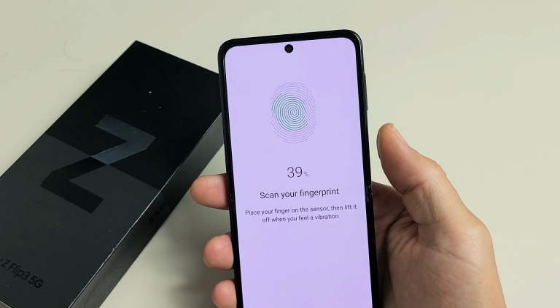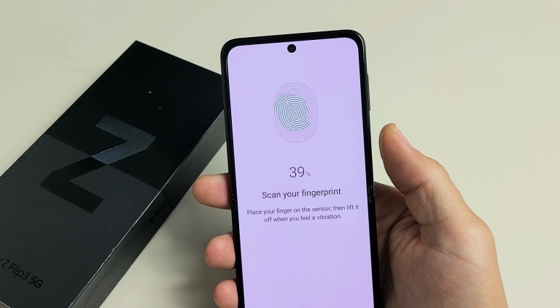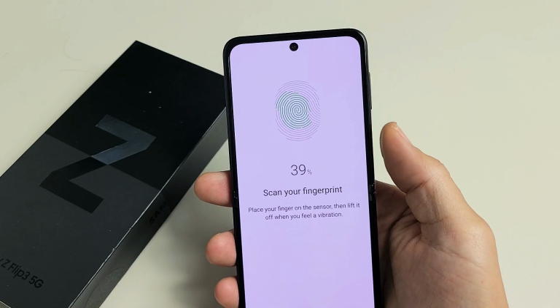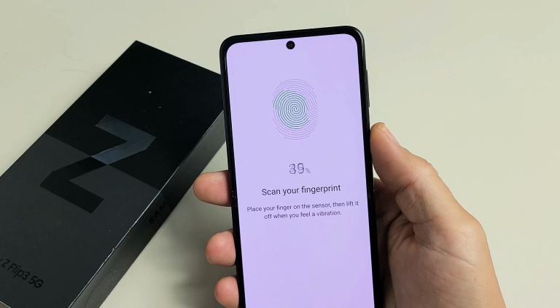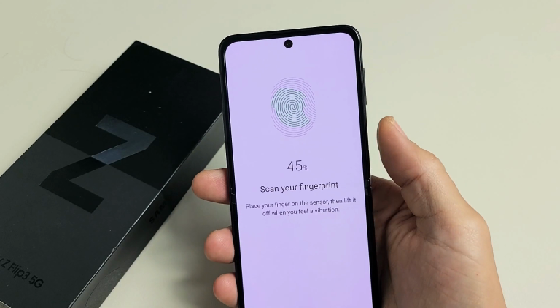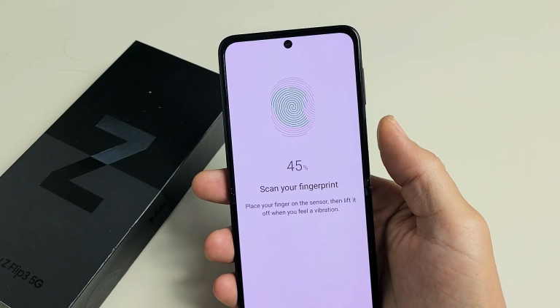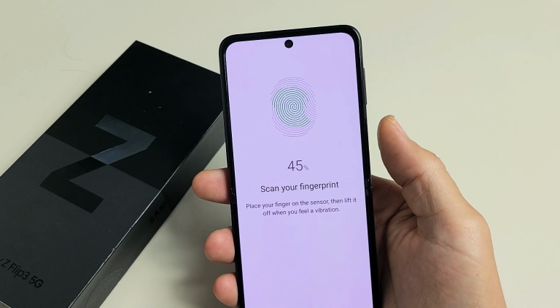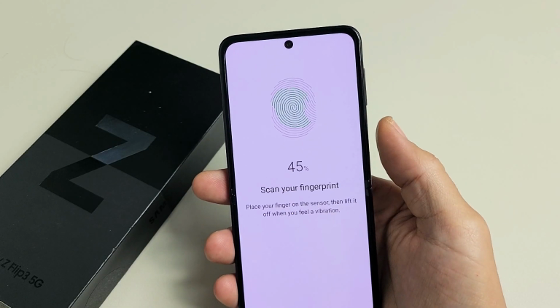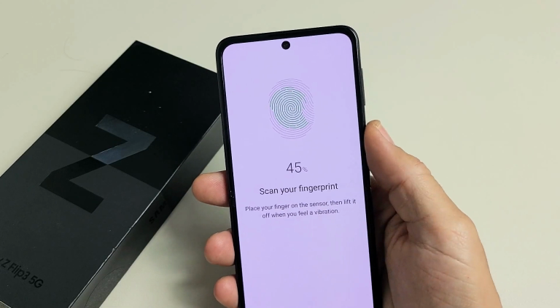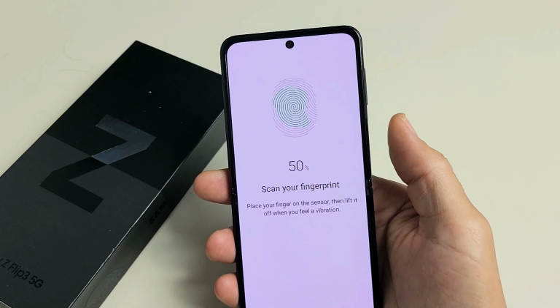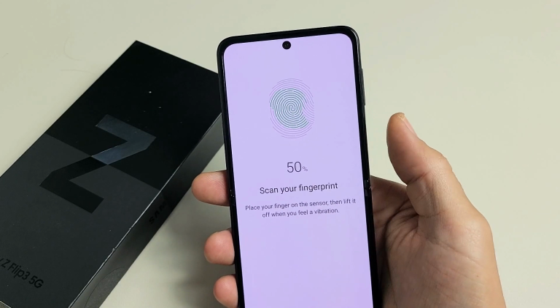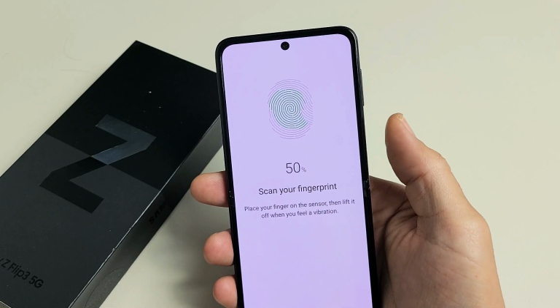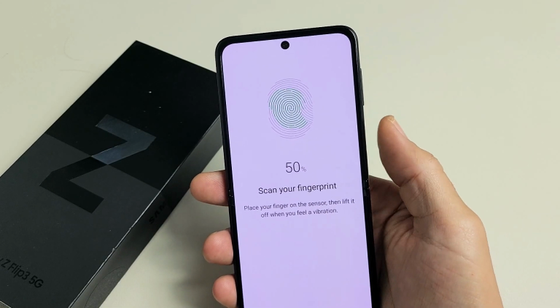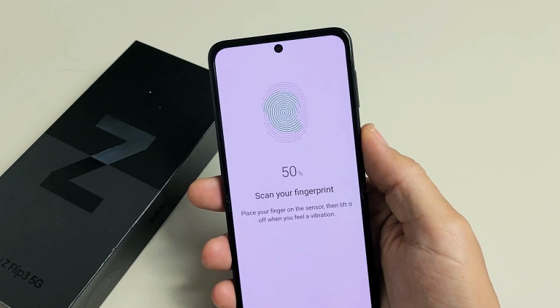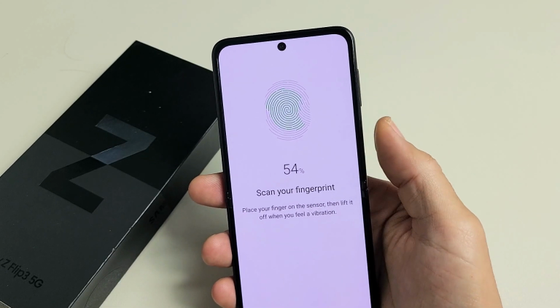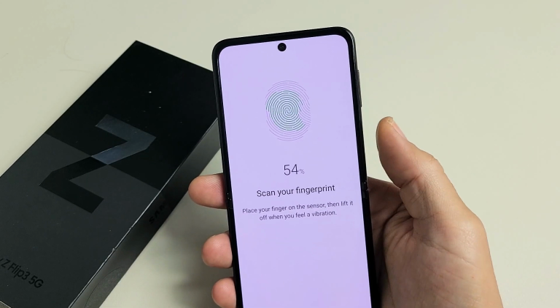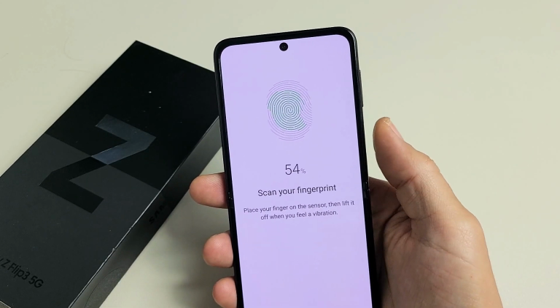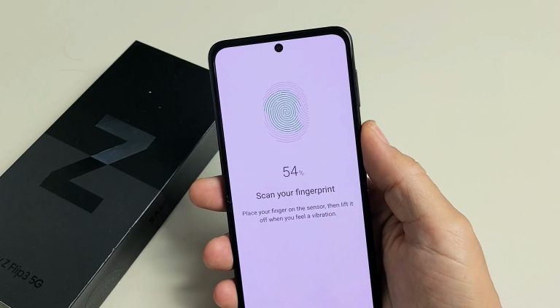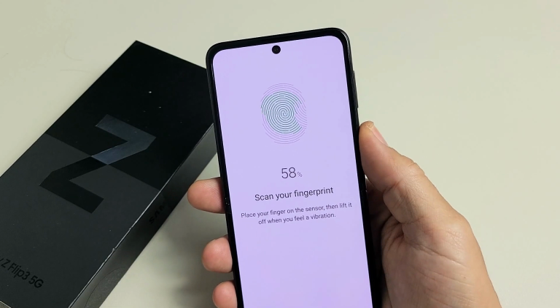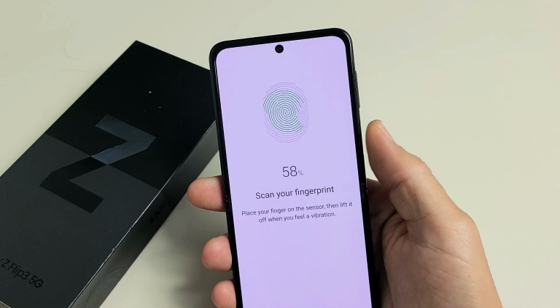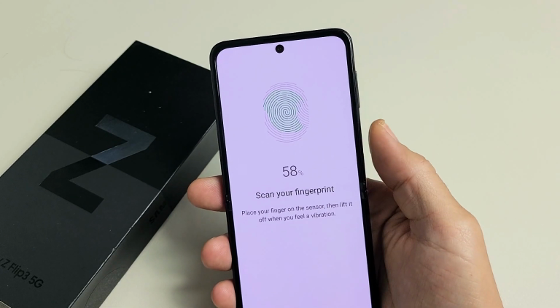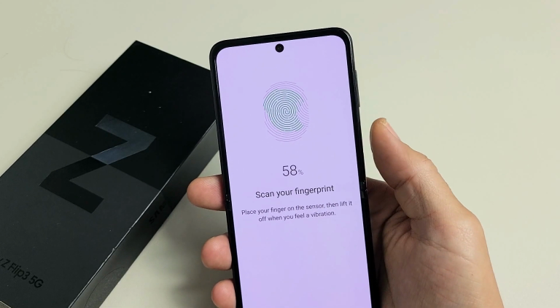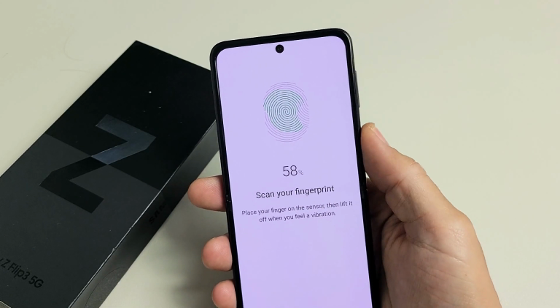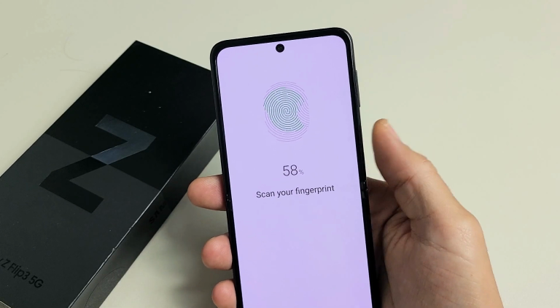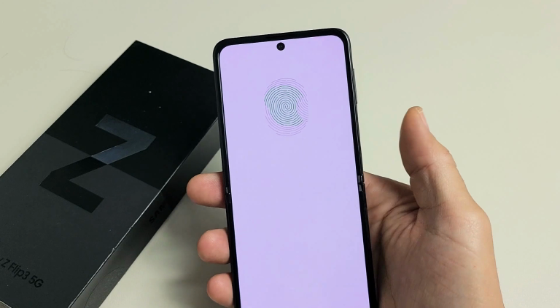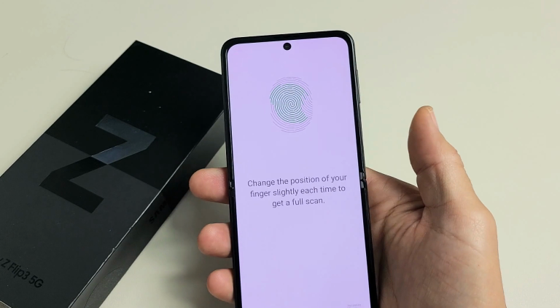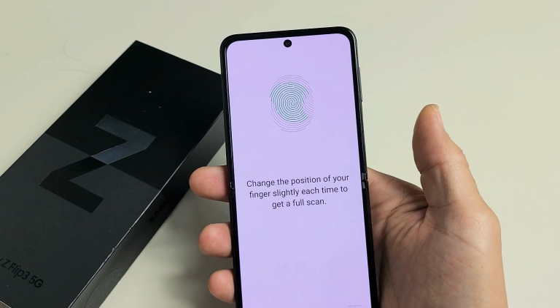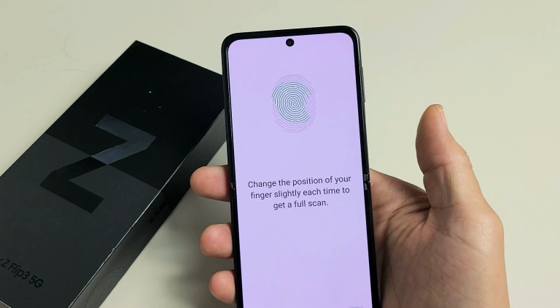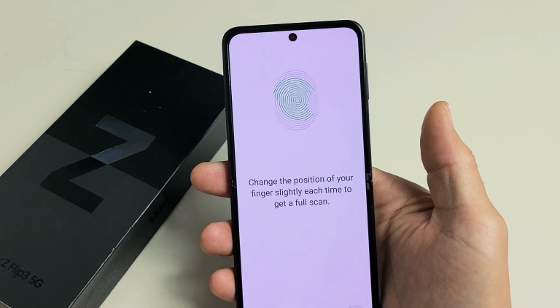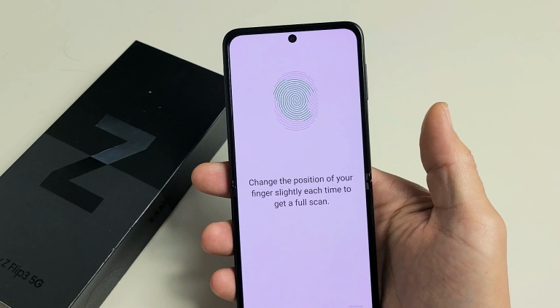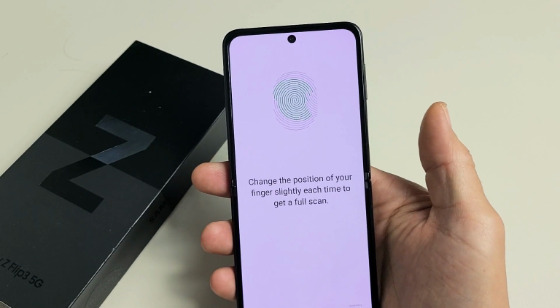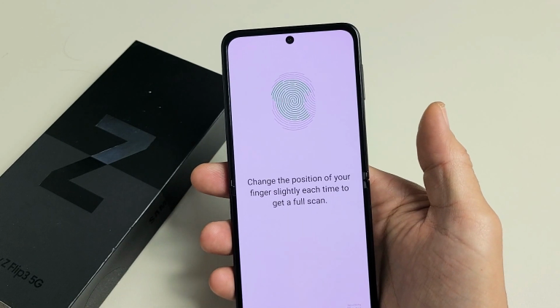I have a Samsung Galaxy Z Flip 3 here. I'm going to show you how to set up a fingerprint password.